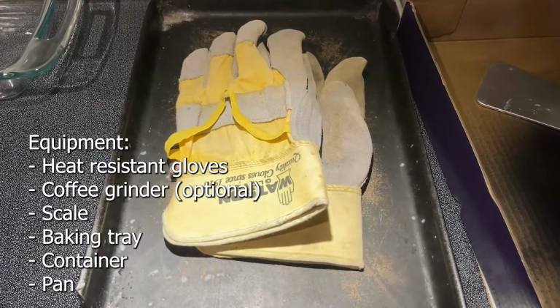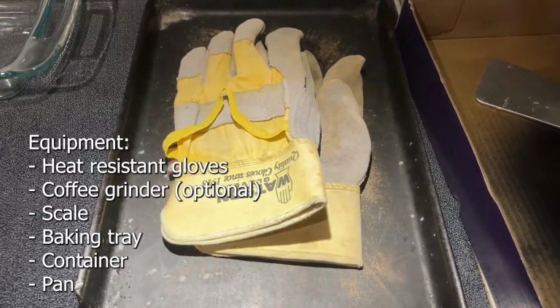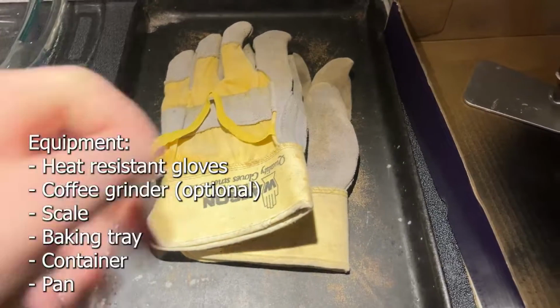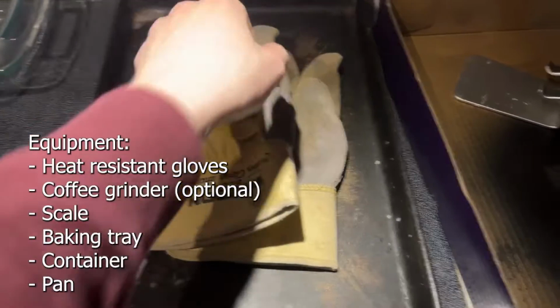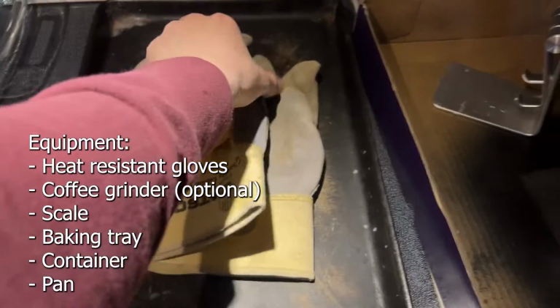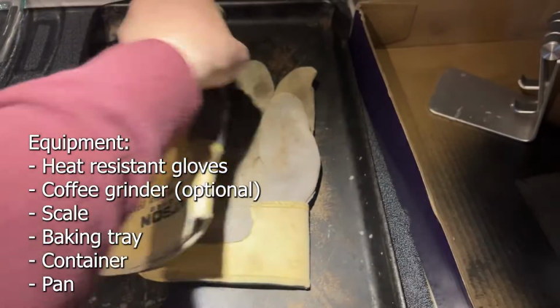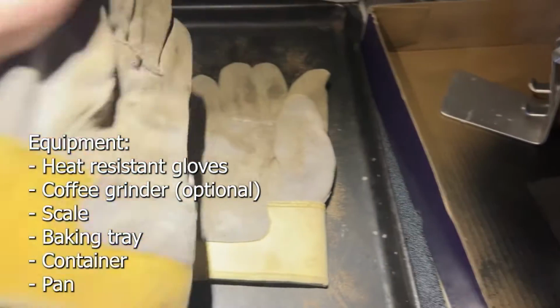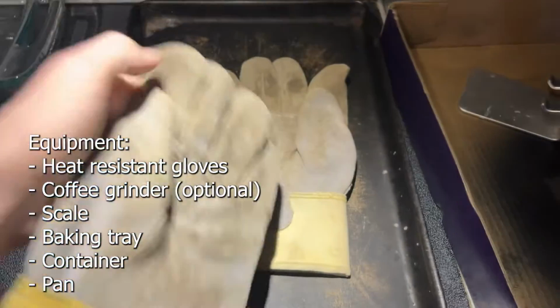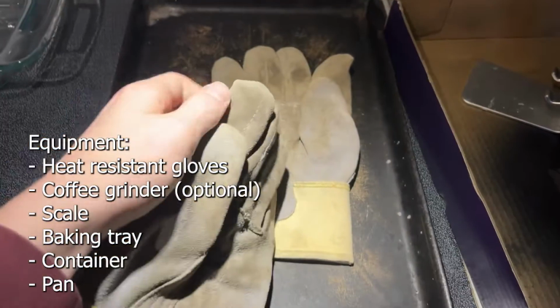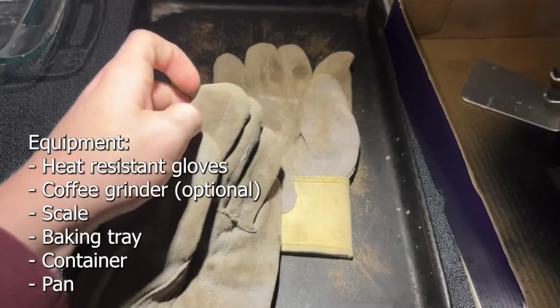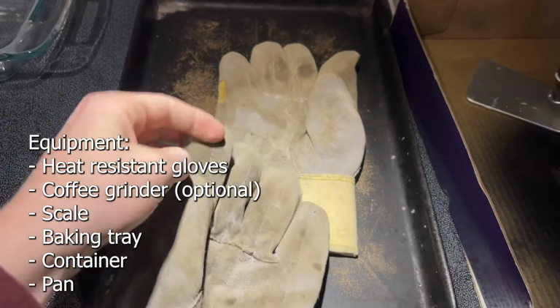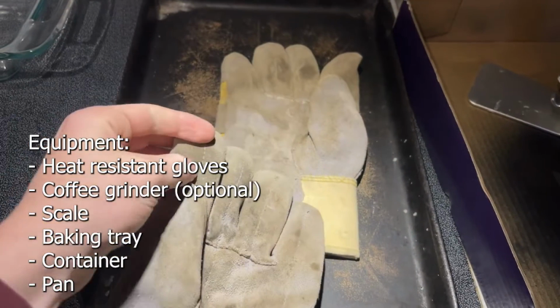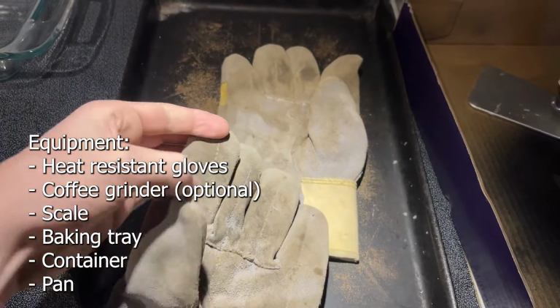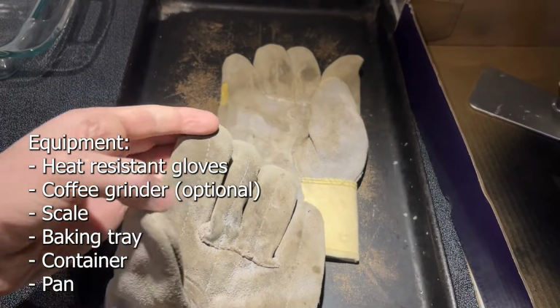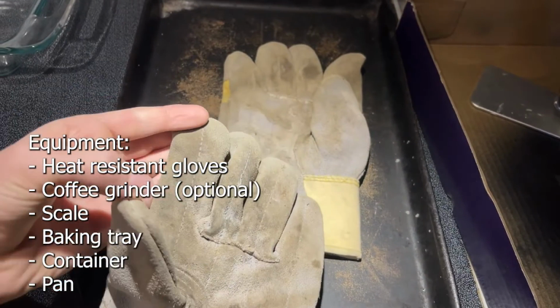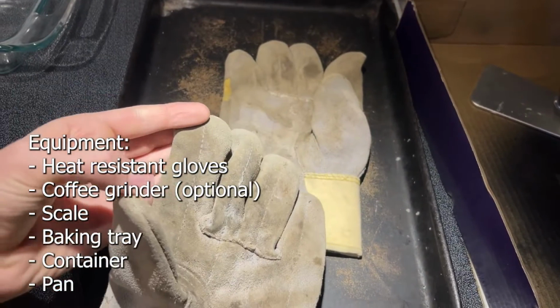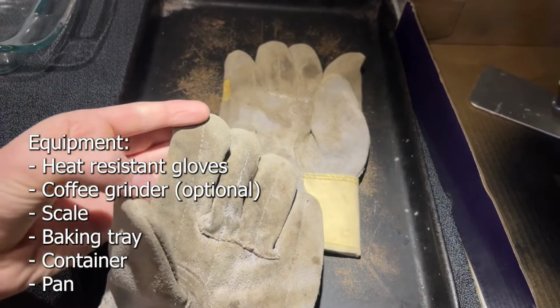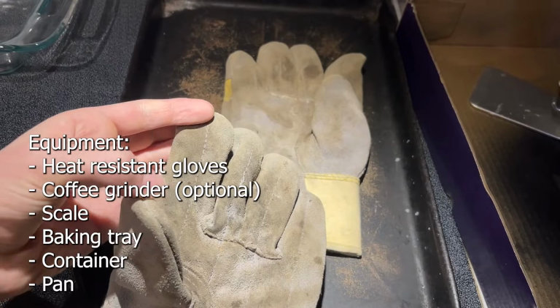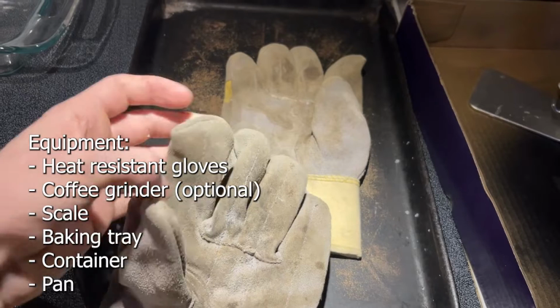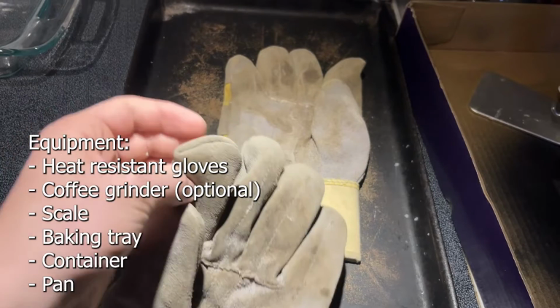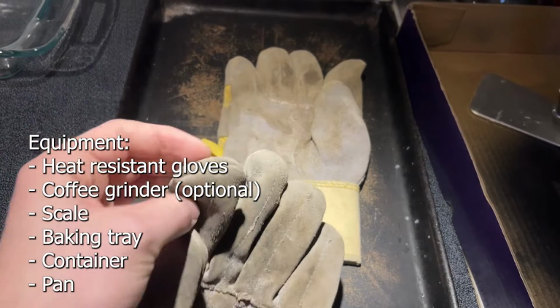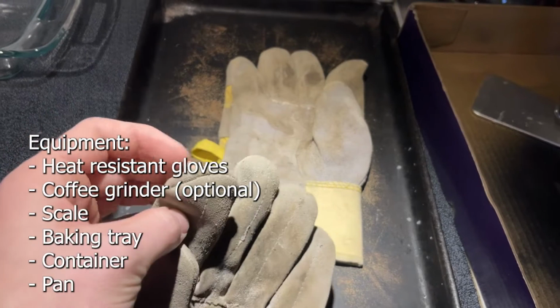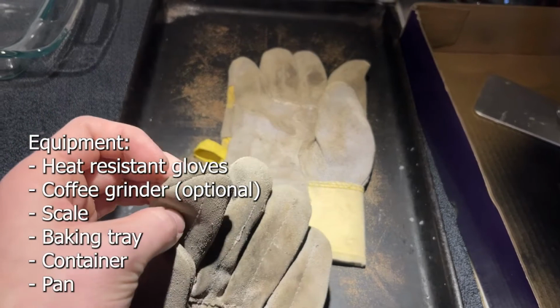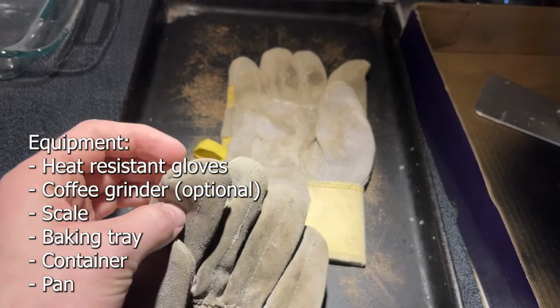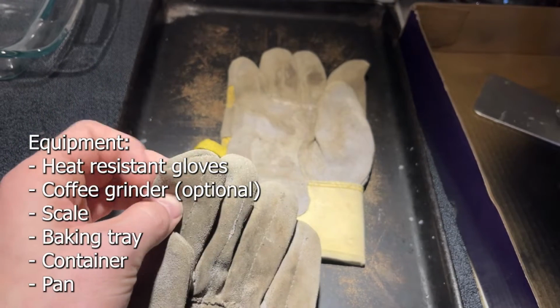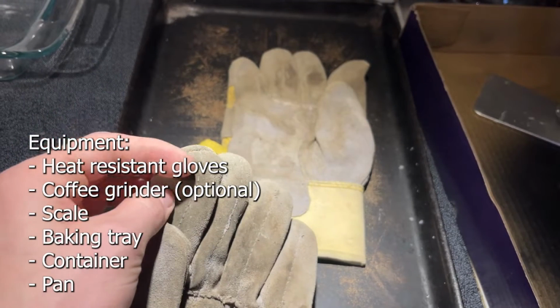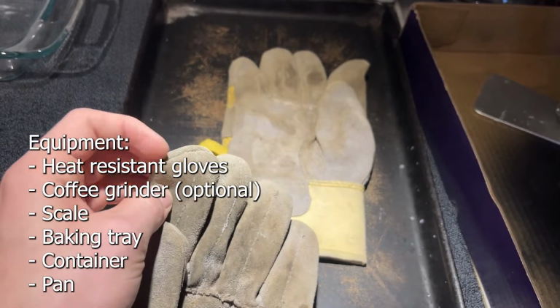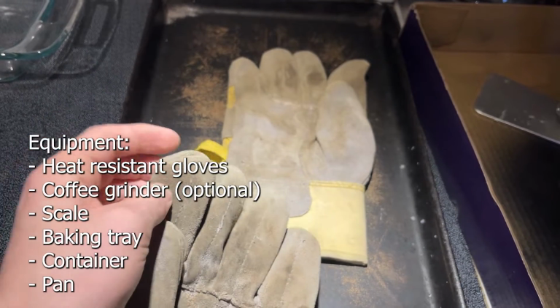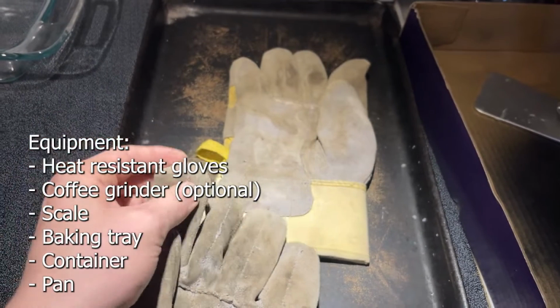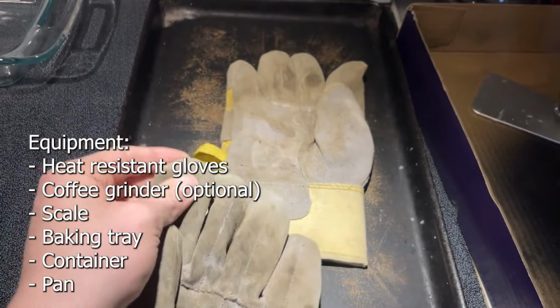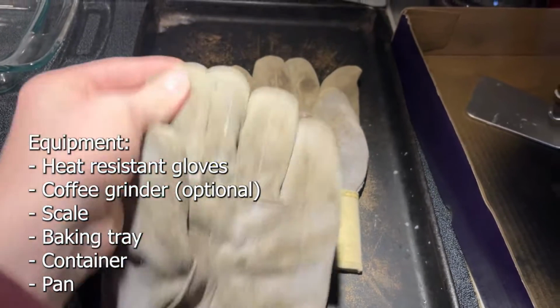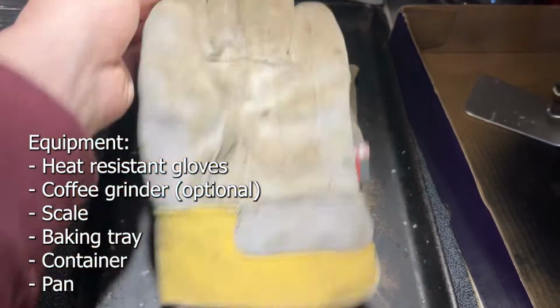These are just heat-resistant gloves. You'll need them for a future step, although they're not completely necessary — I would recommend them.